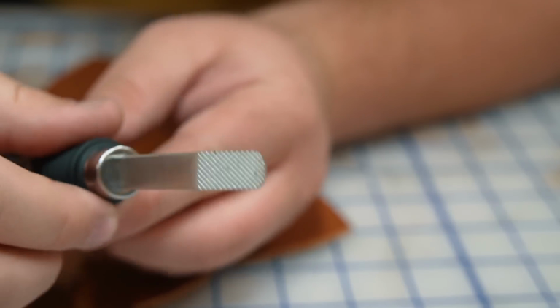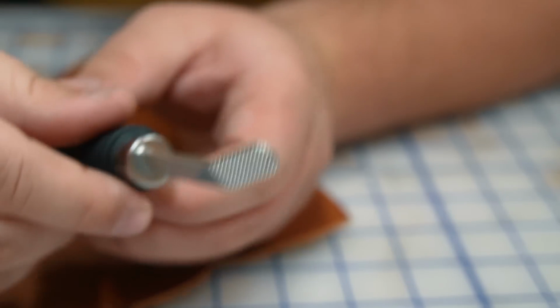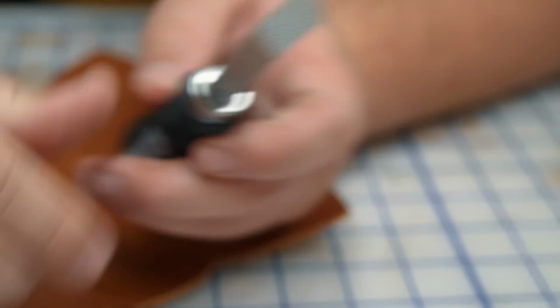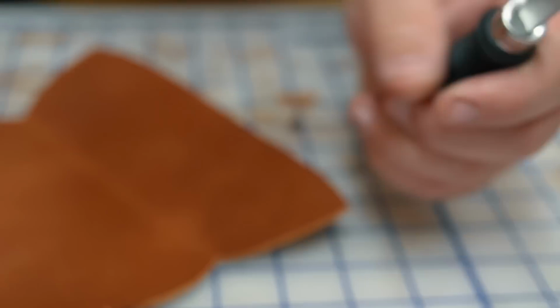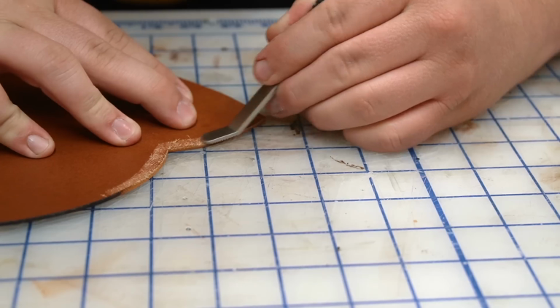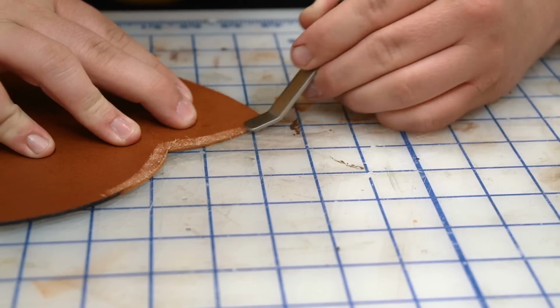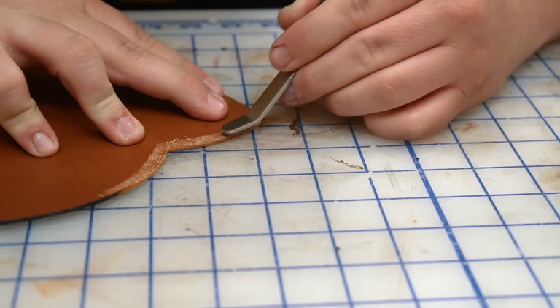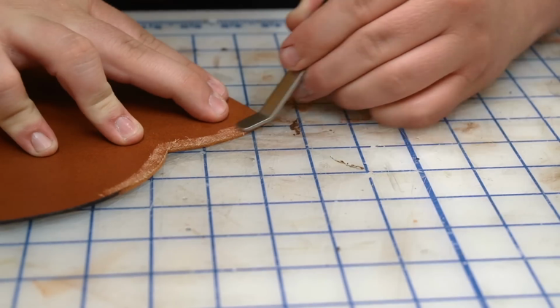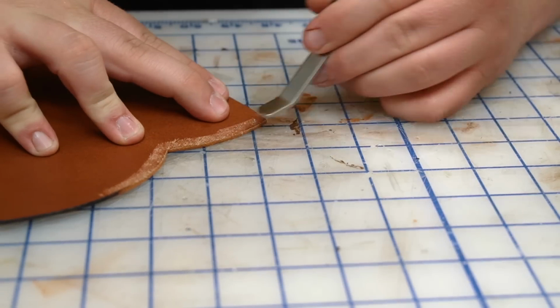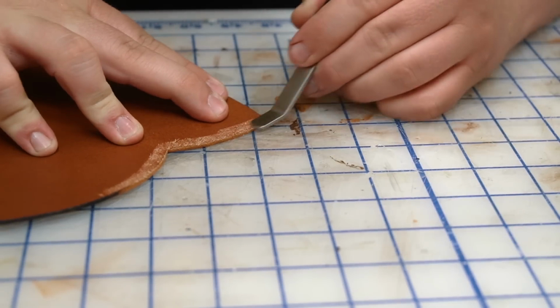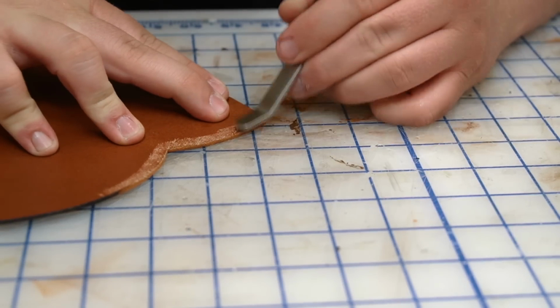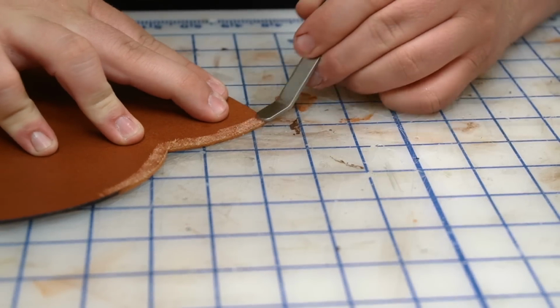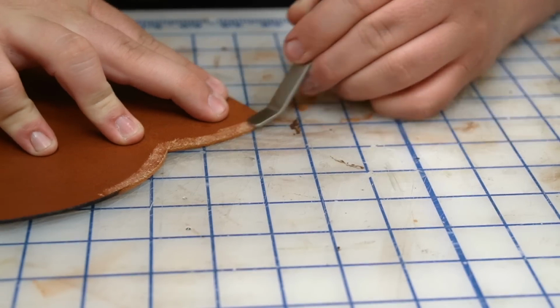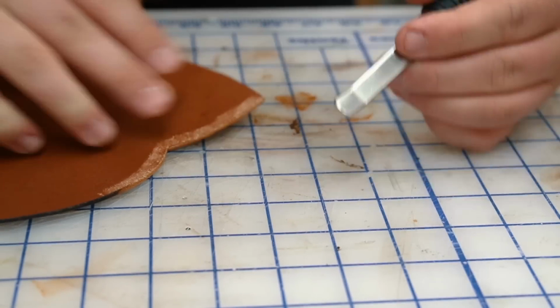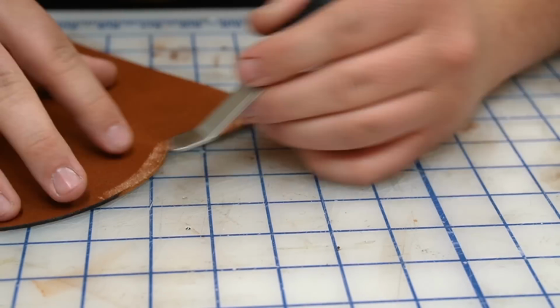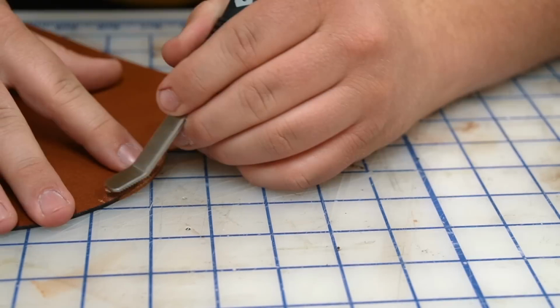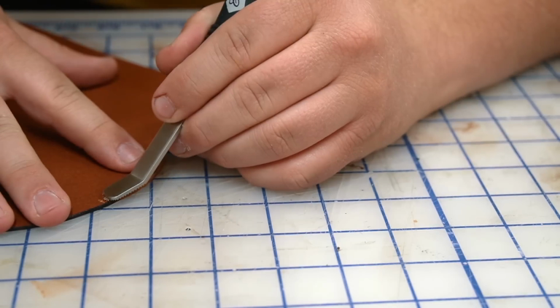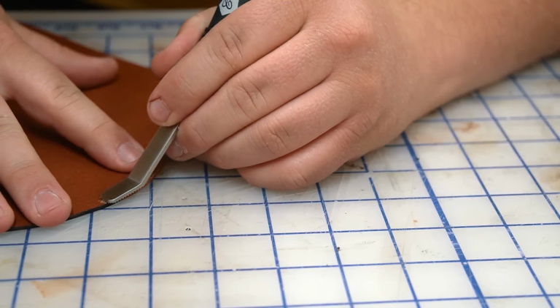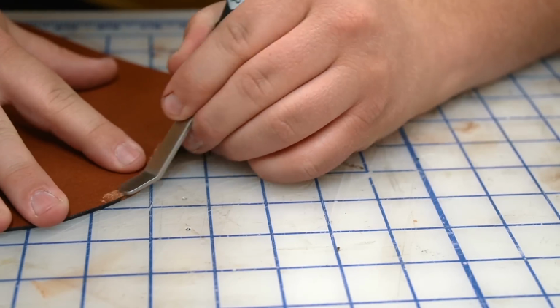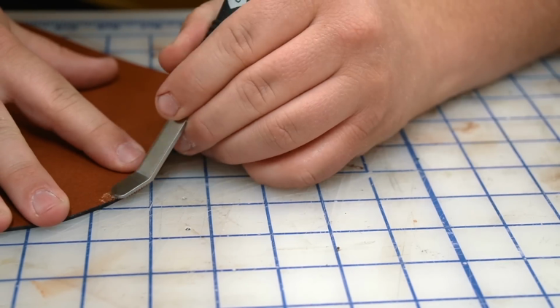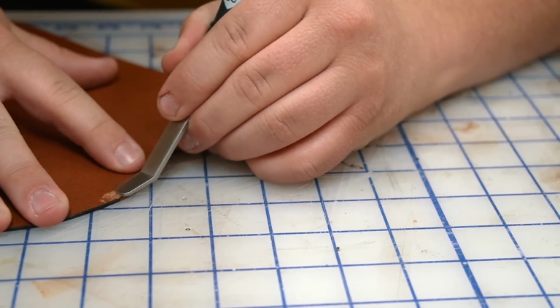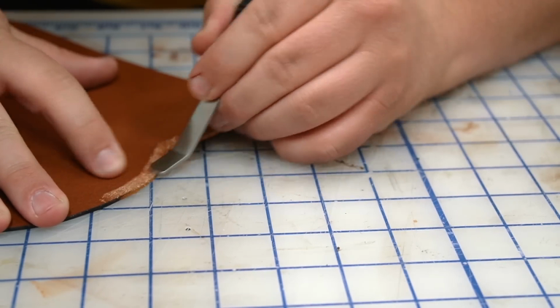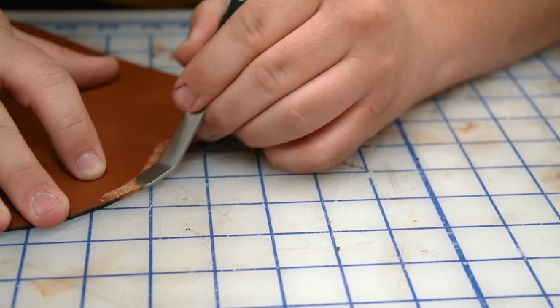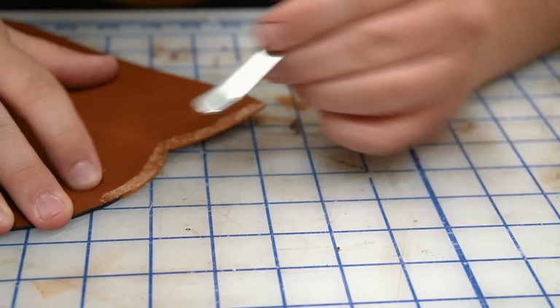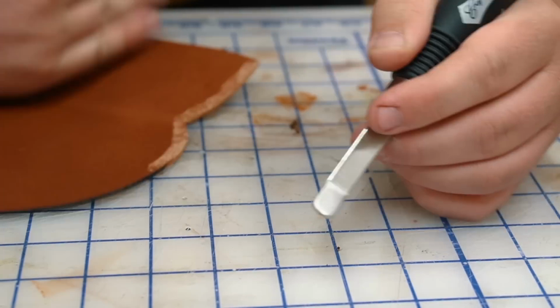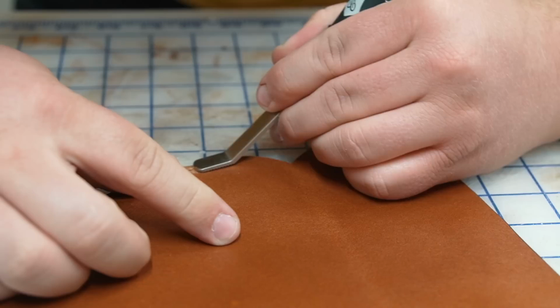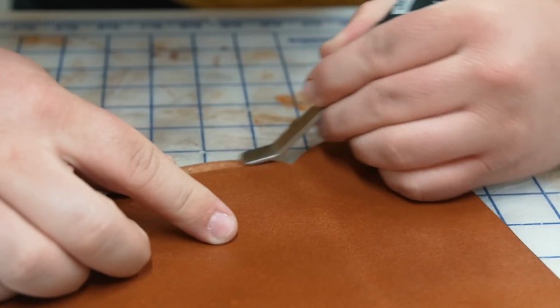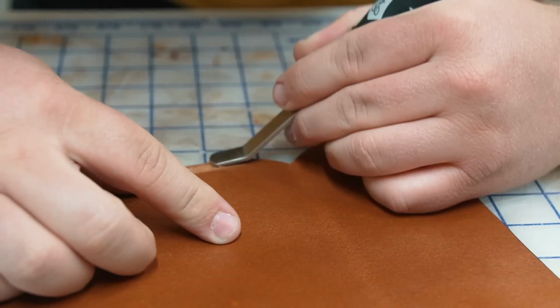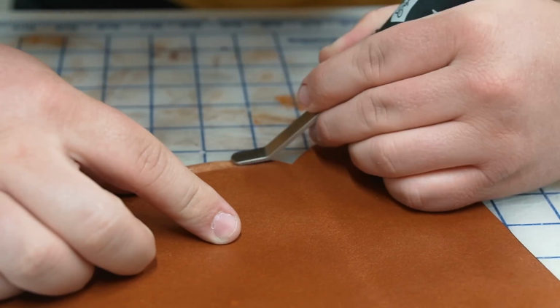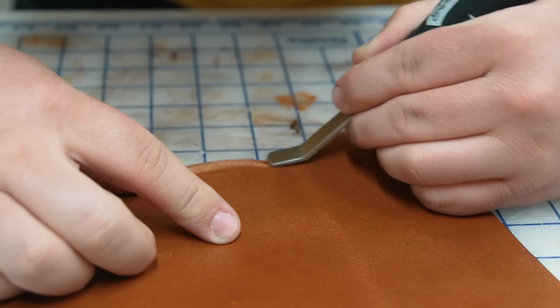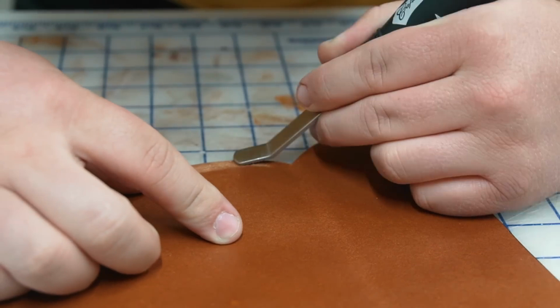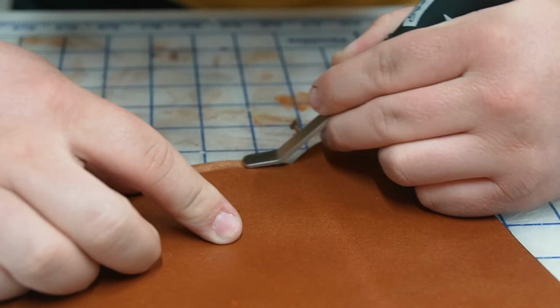Because the flesh side of this leather is so smooth, I'm gonna use a detail rougher to make sure I get a better bond from the adhesive.